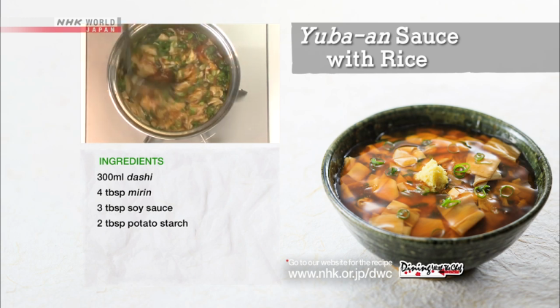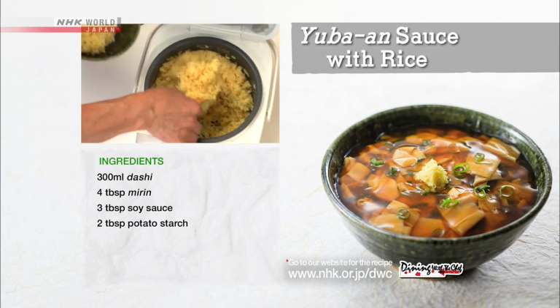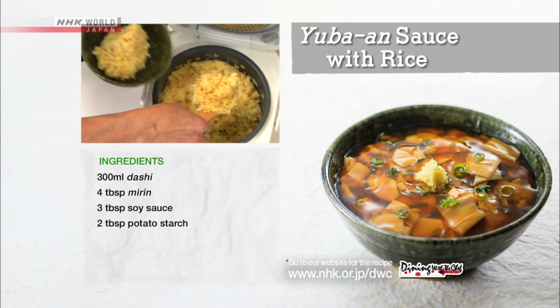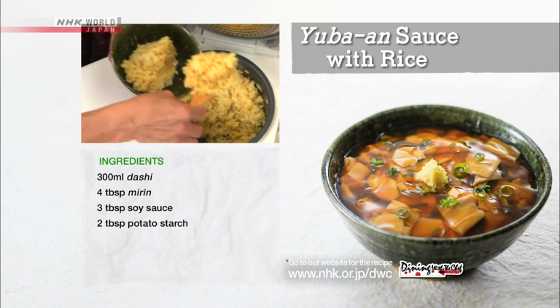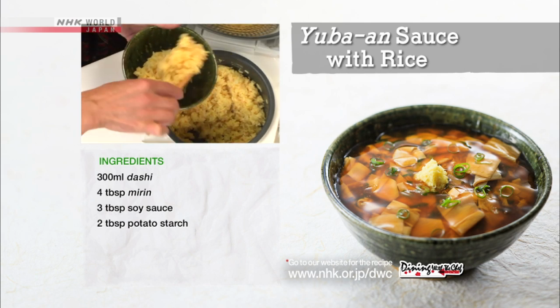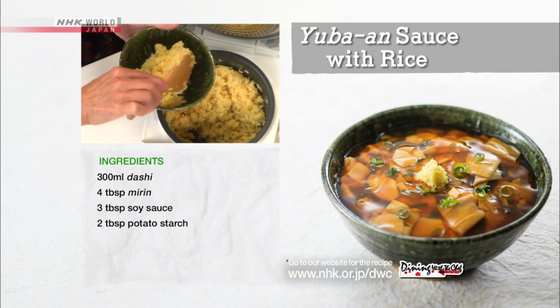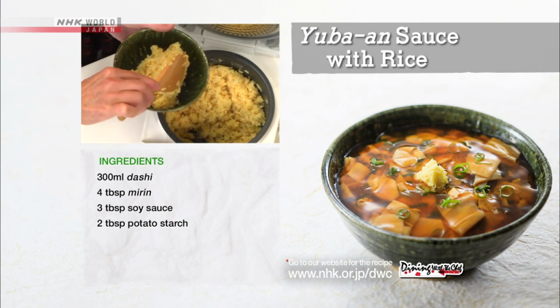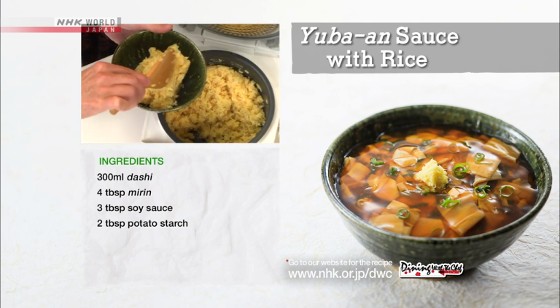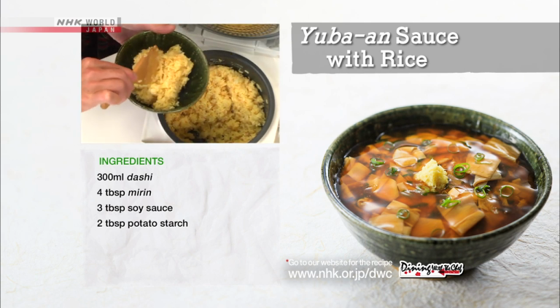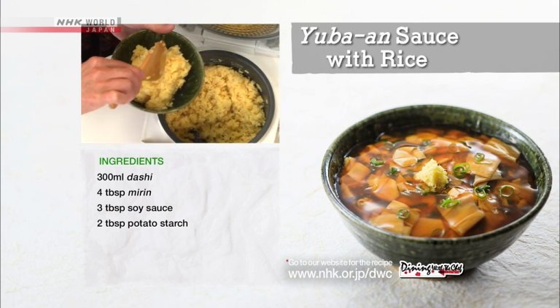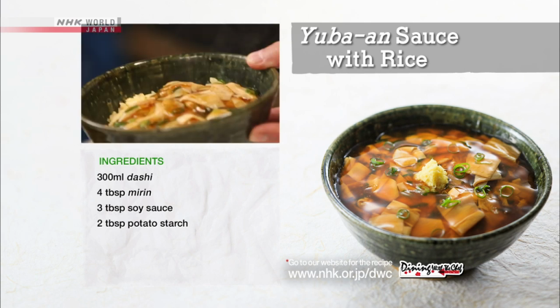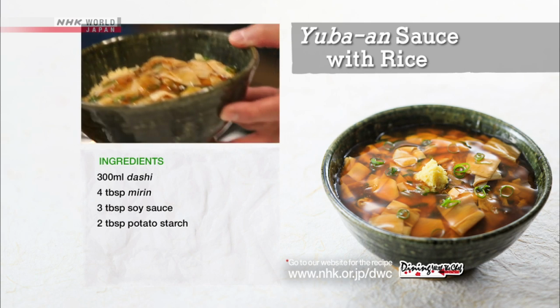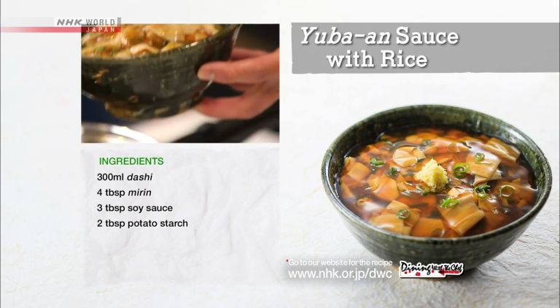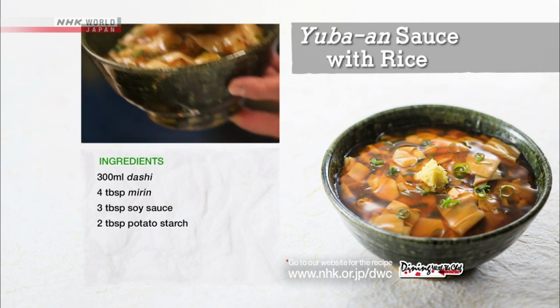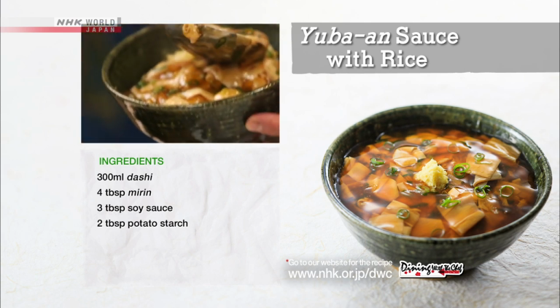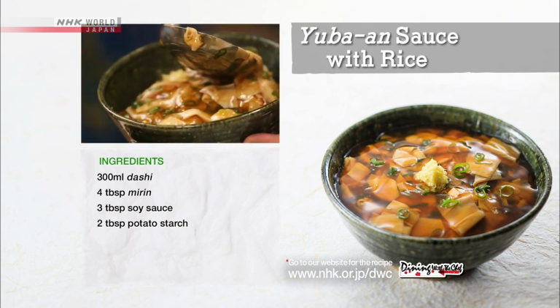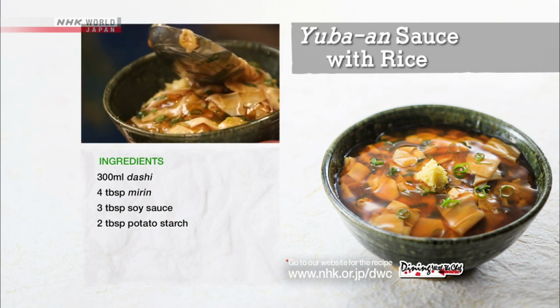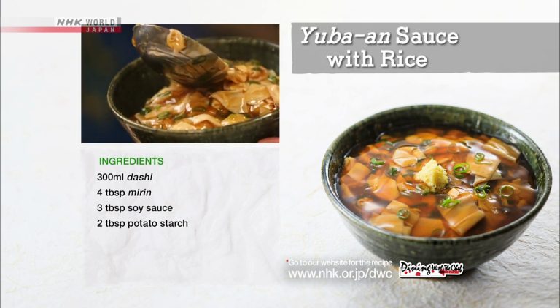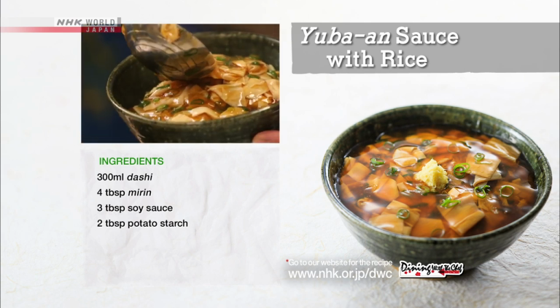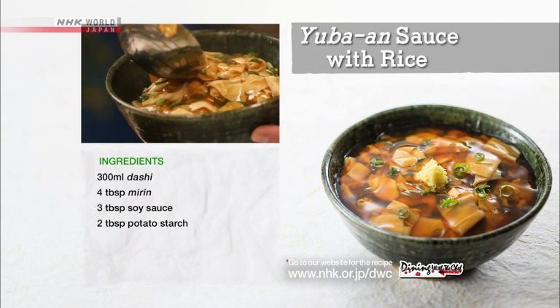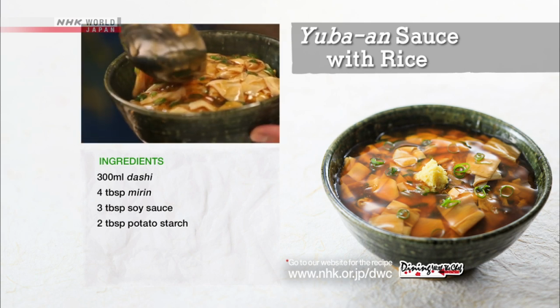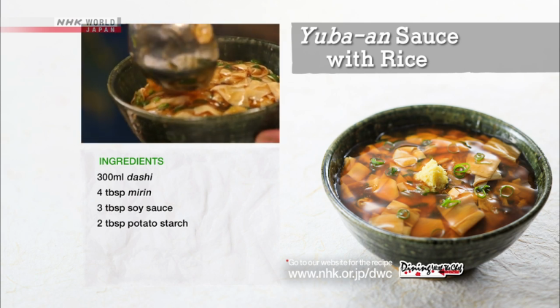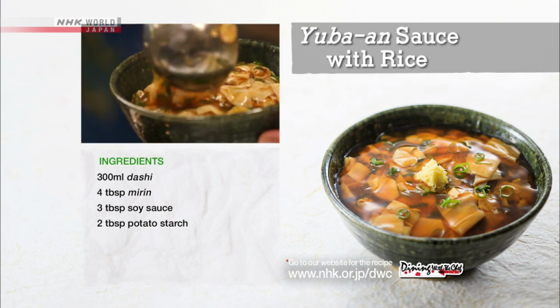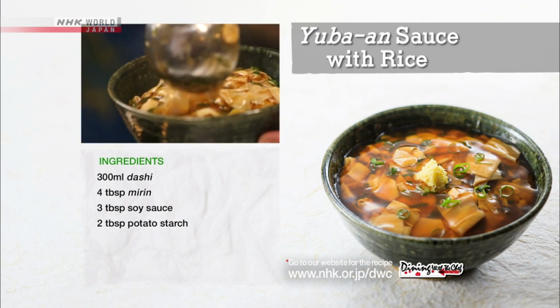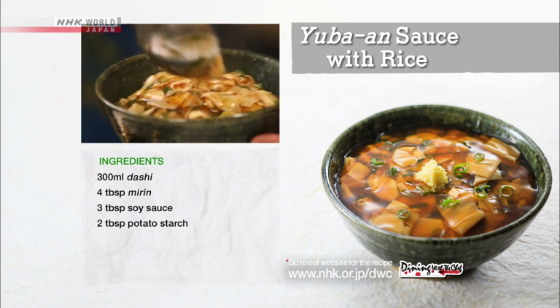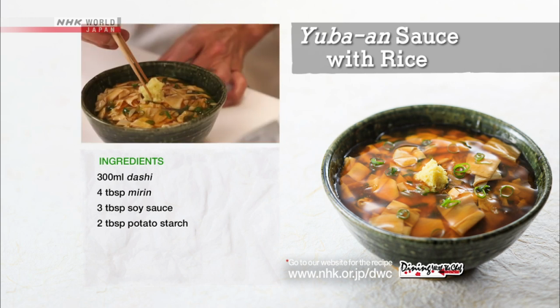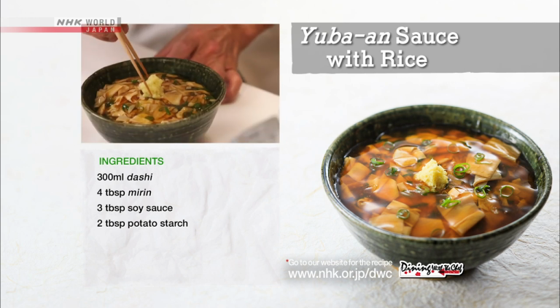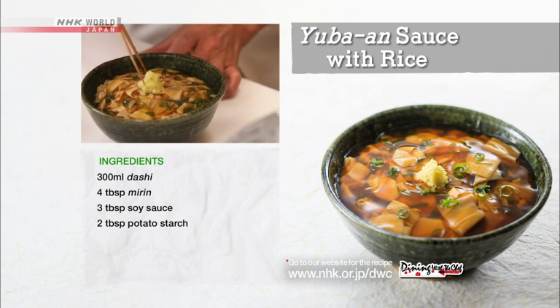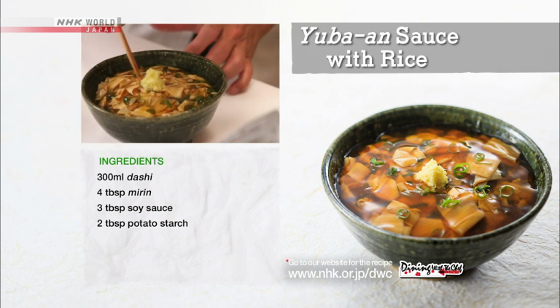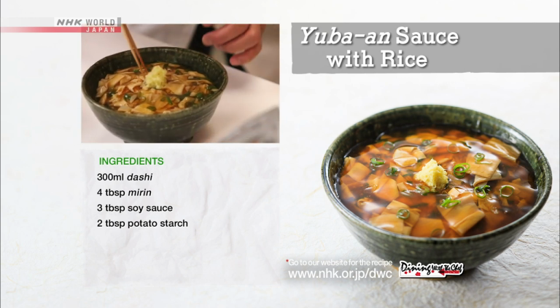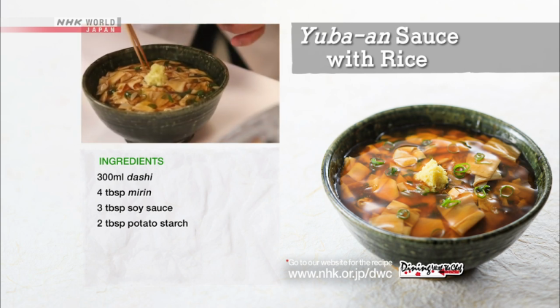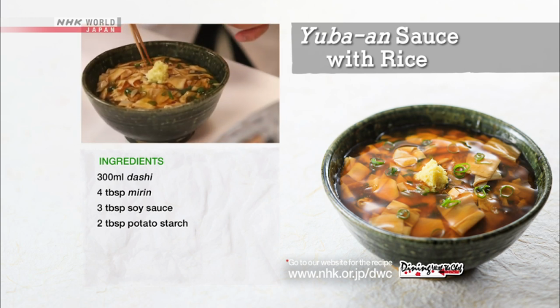Arrange the rice into each bowl, ladle the sauce over it, and top with grated ginger. And it's done.